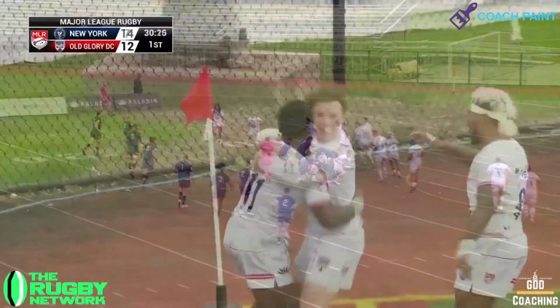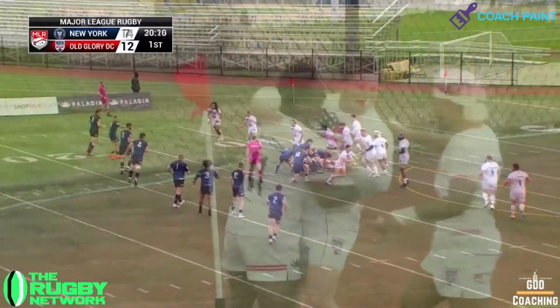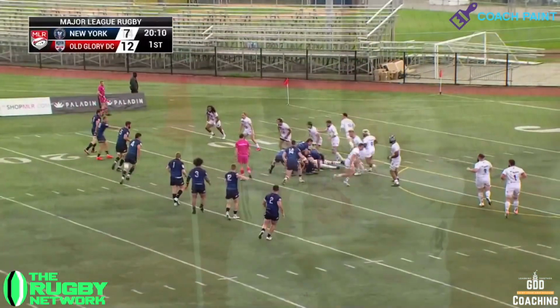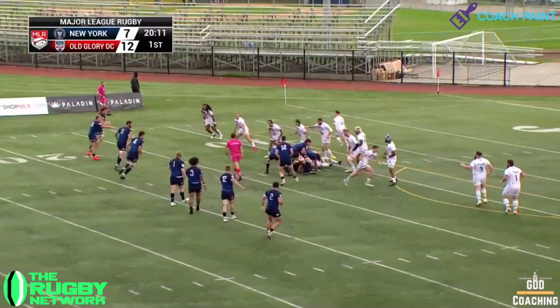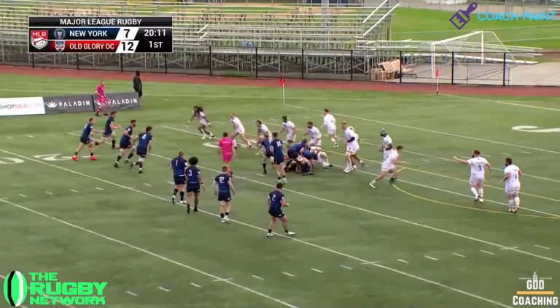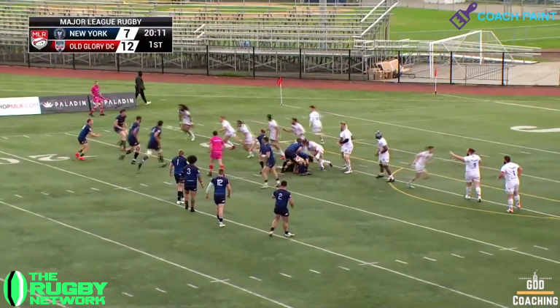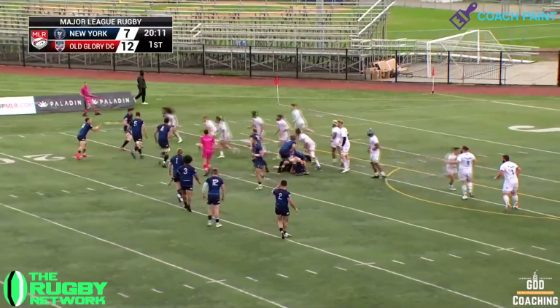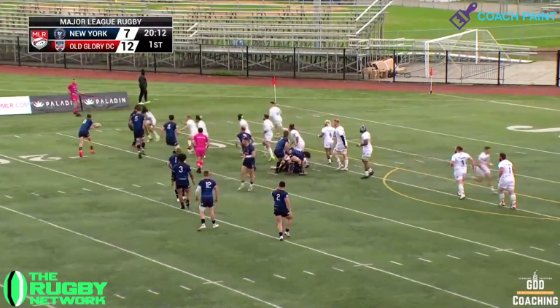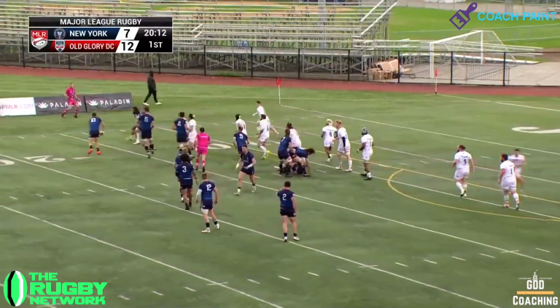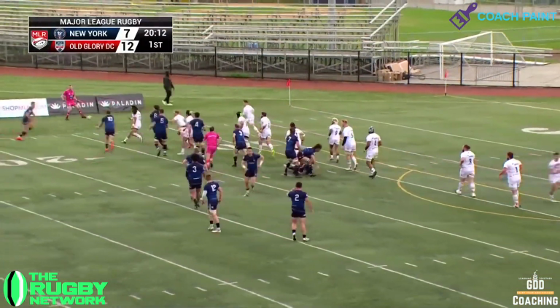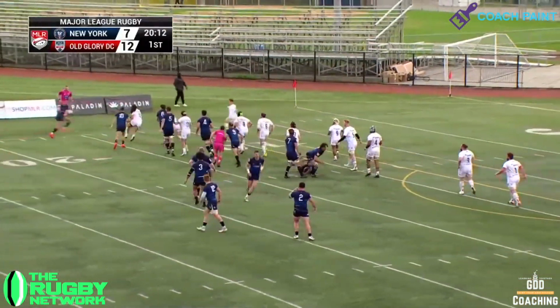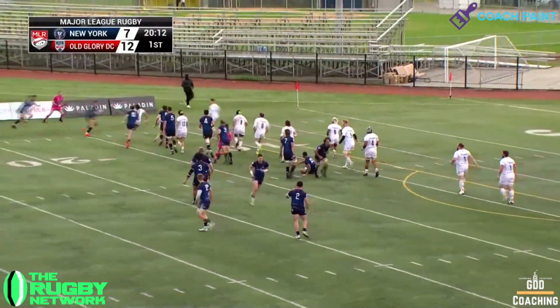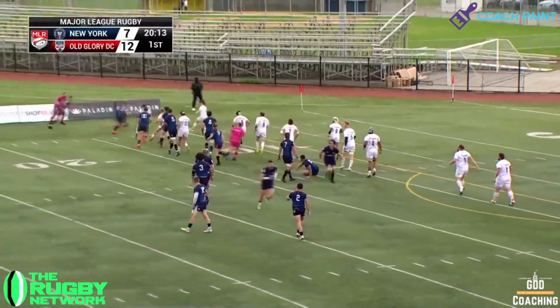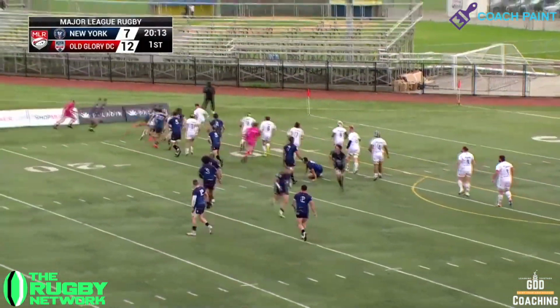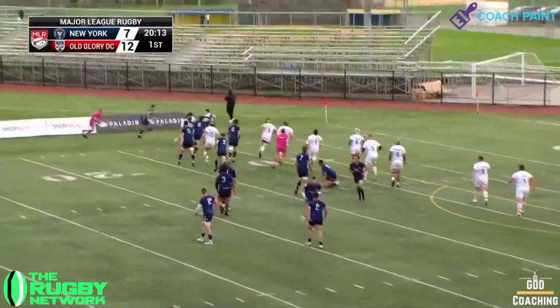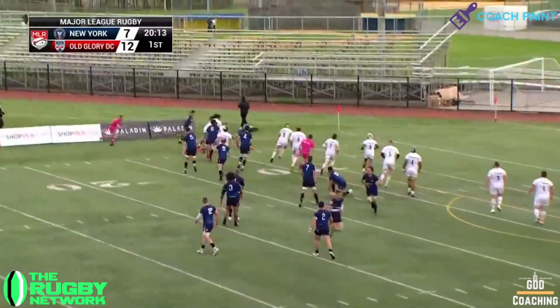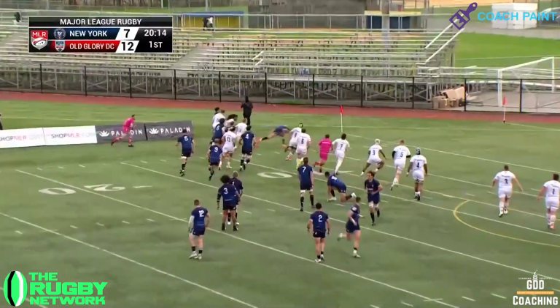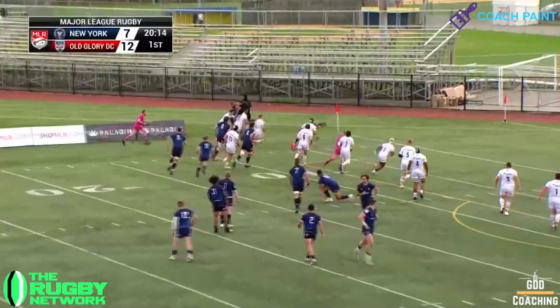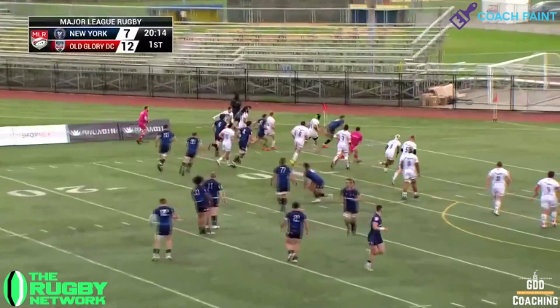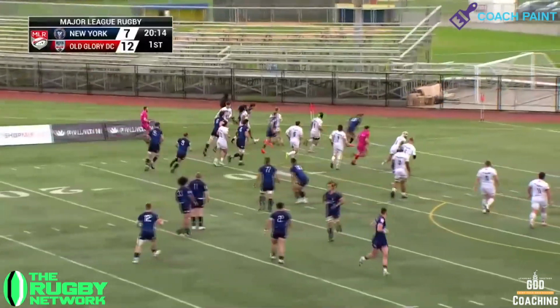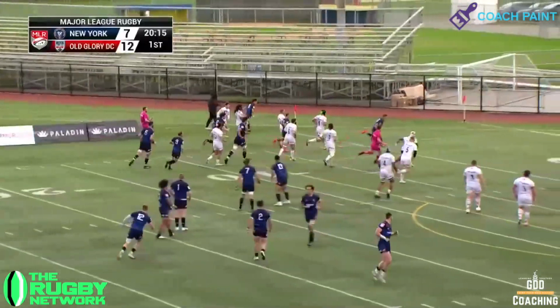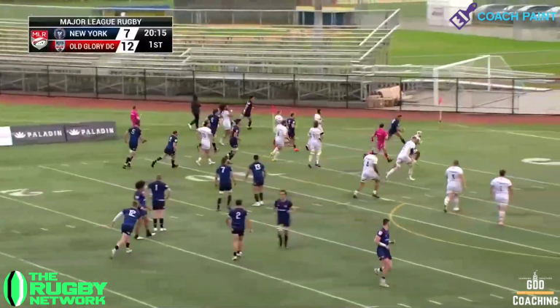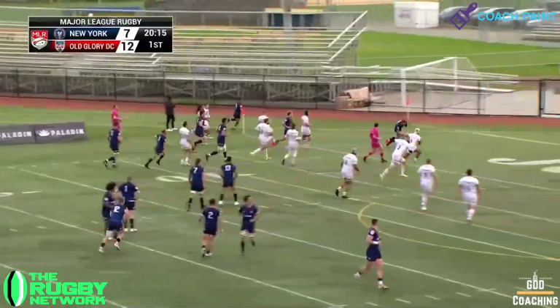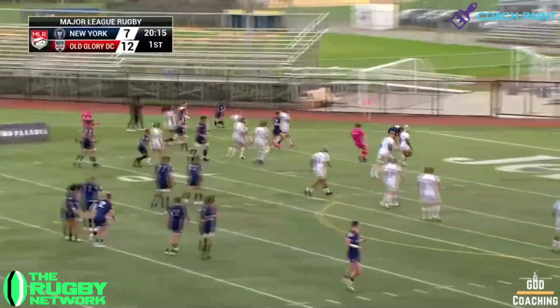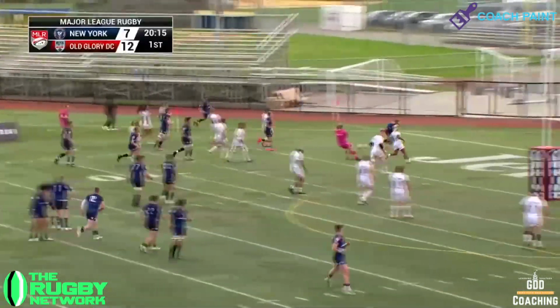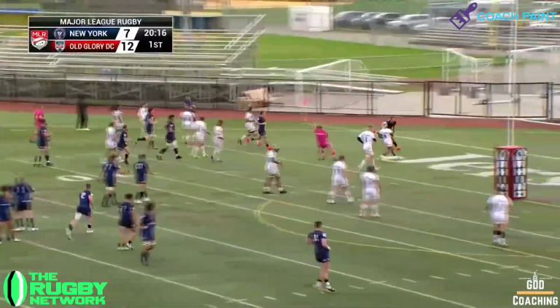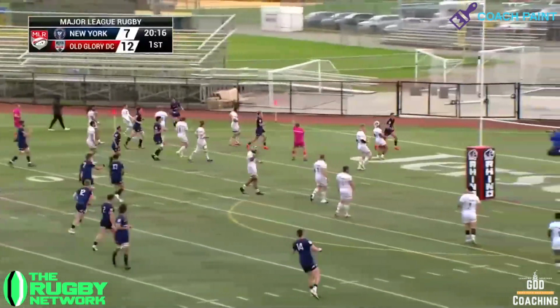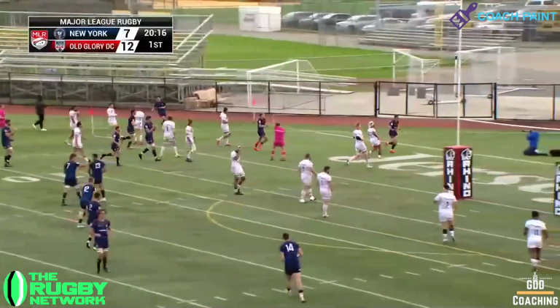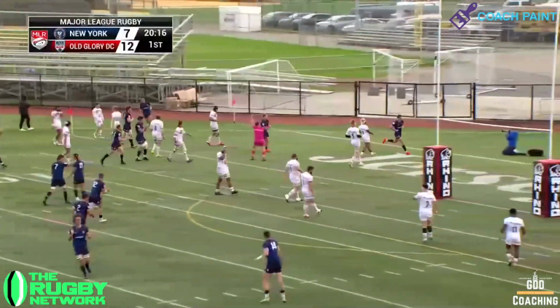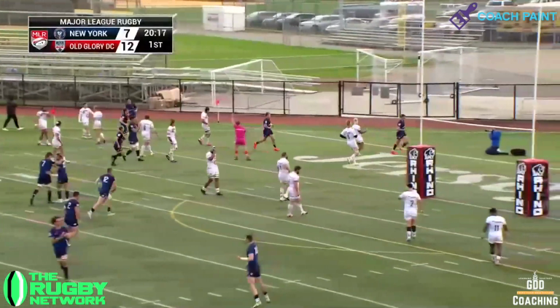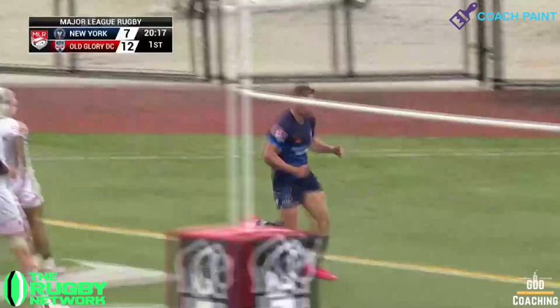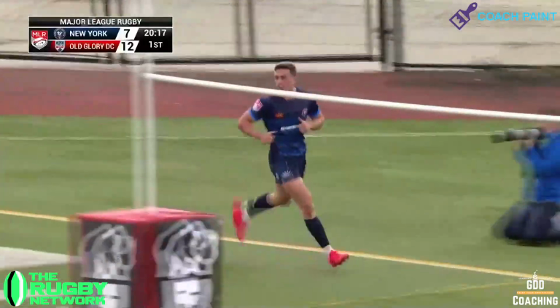But it was this score by Troy Lockyer at the start of the second quarter that really stands out for me. Let's take a look at how it happened.